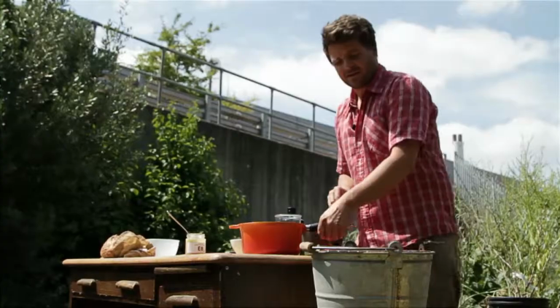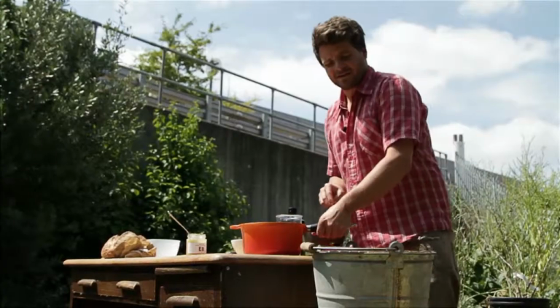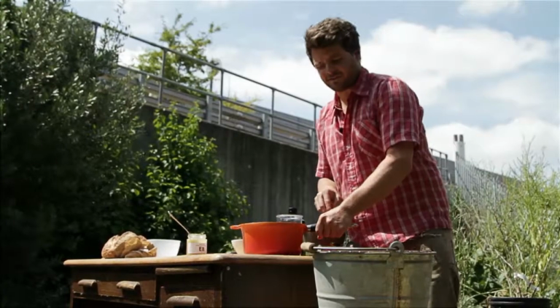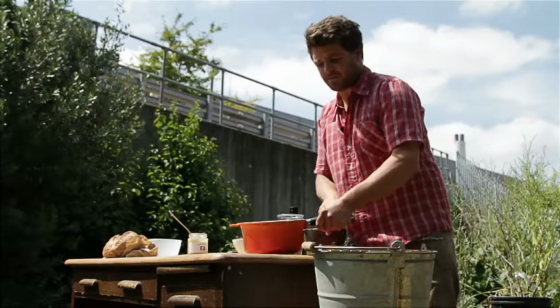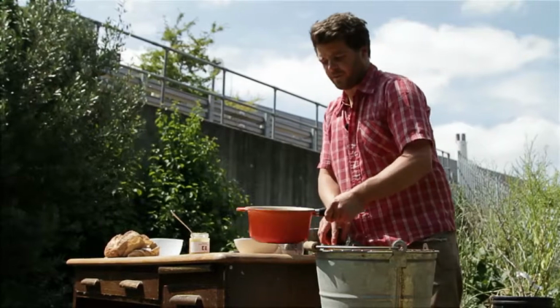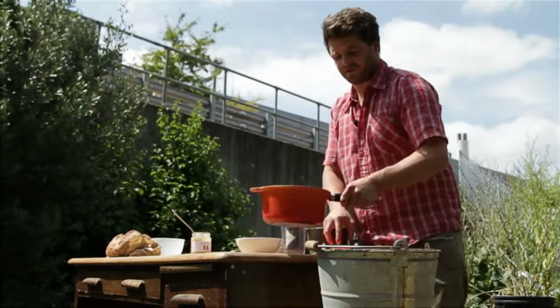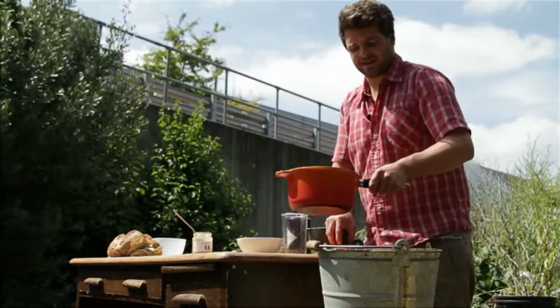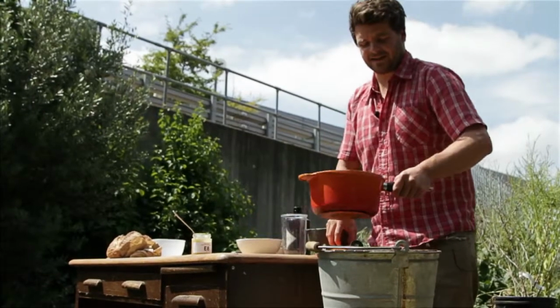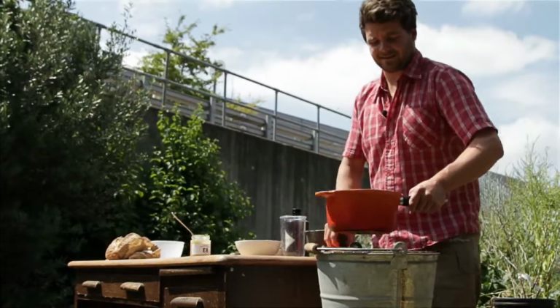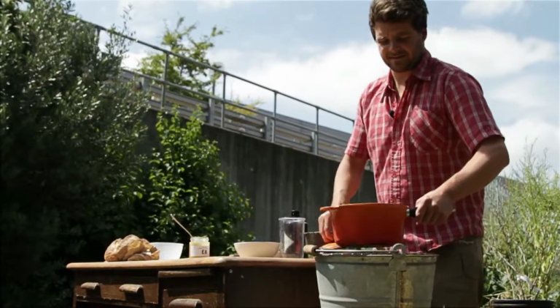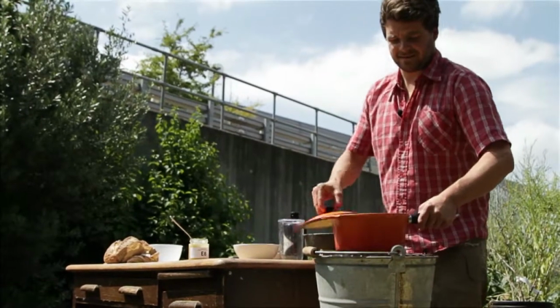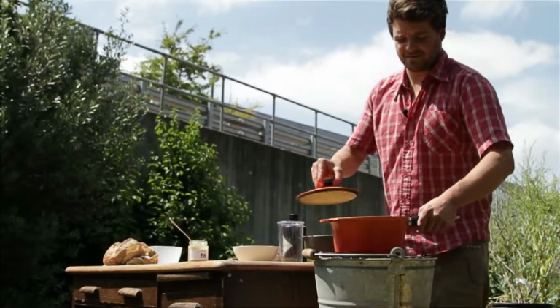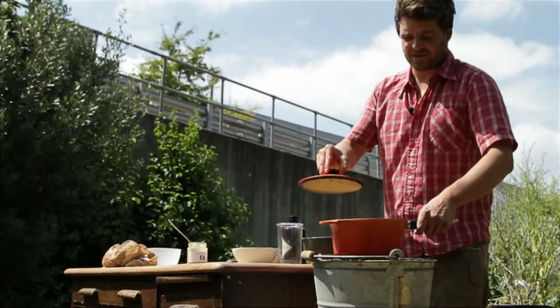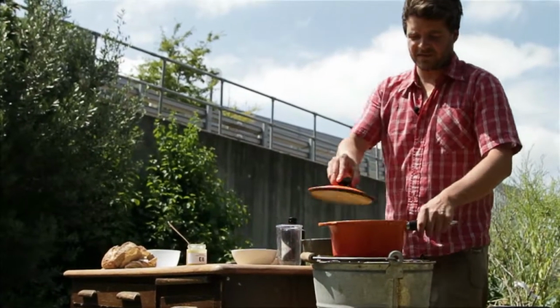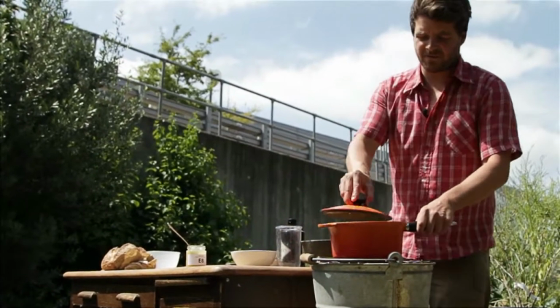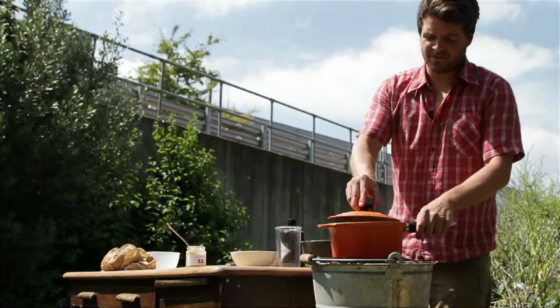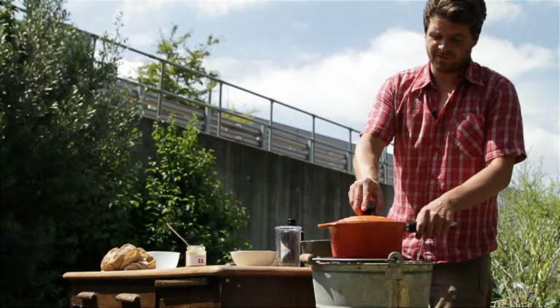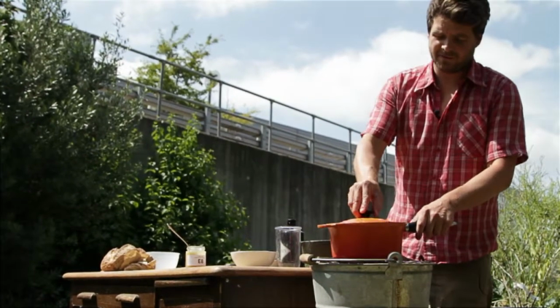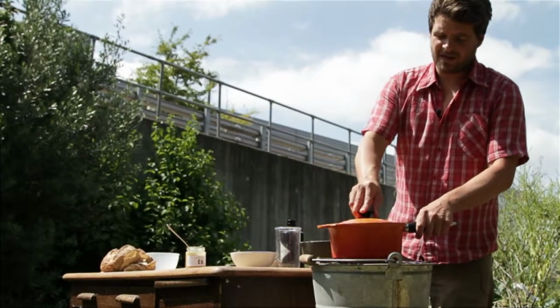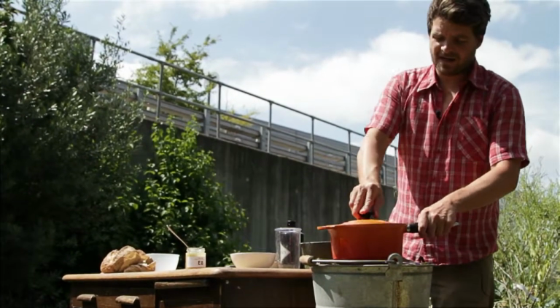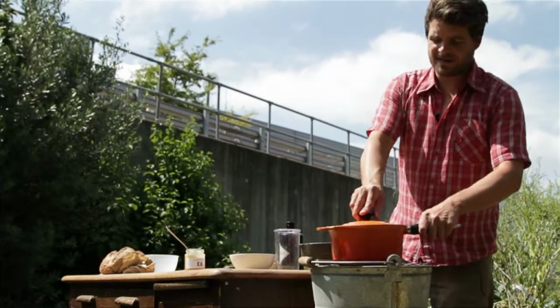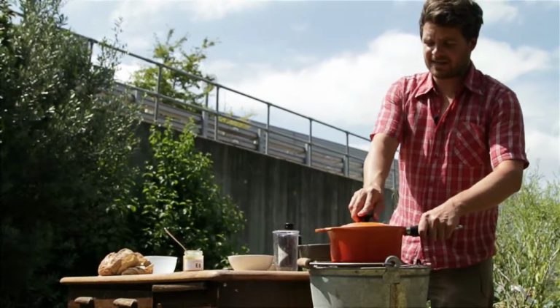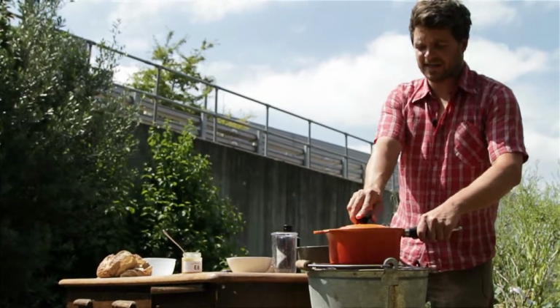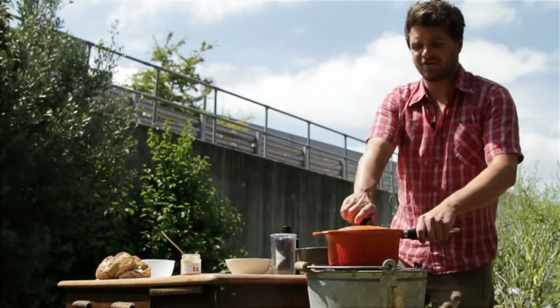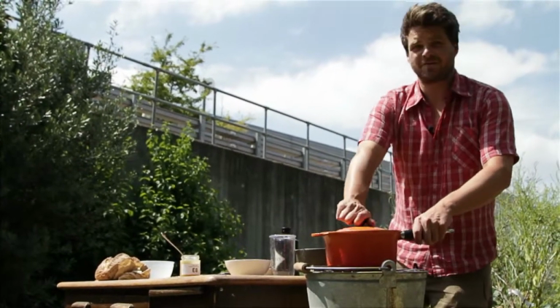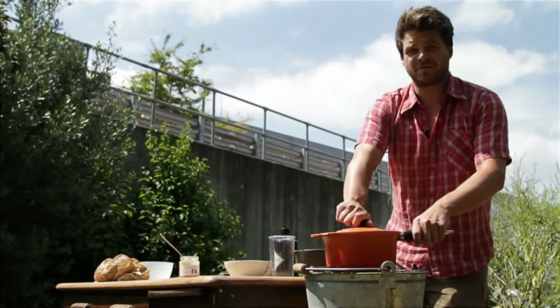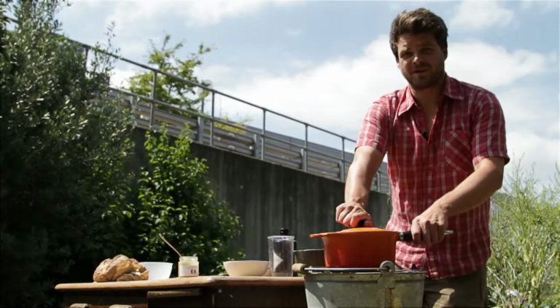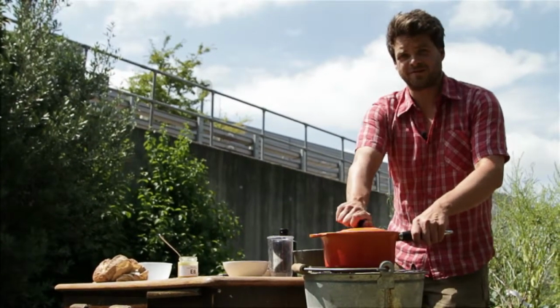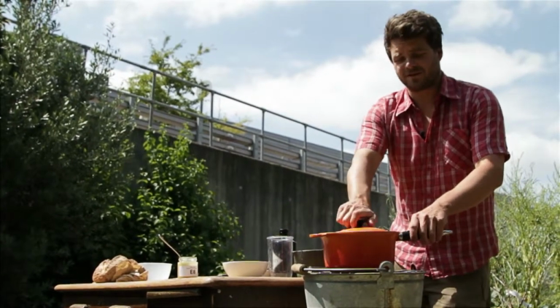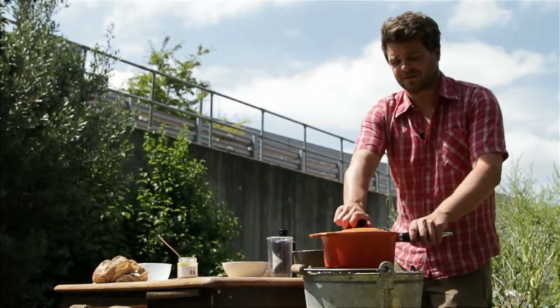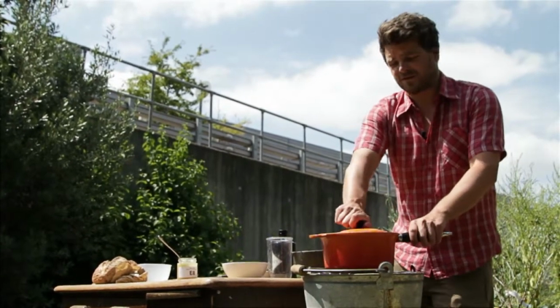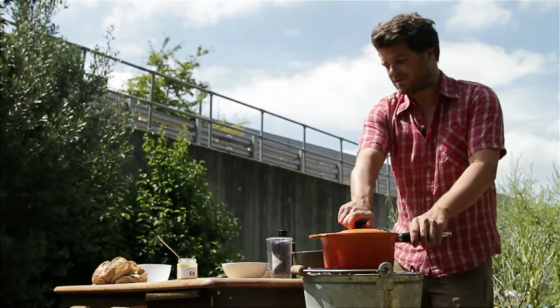Now I'm going to pop it on the heat and bring it to the boil, then take it off, and it will be ready for us to use.